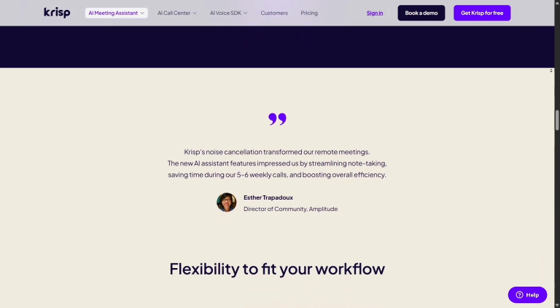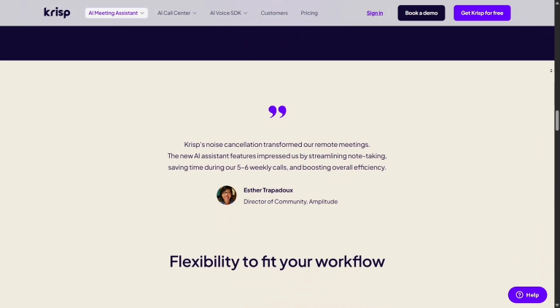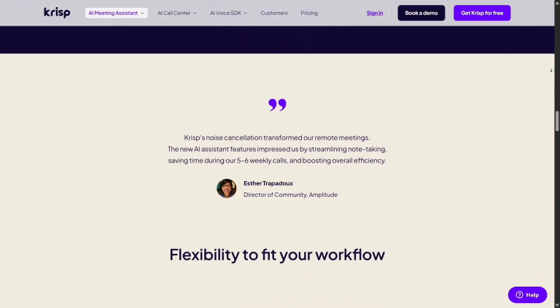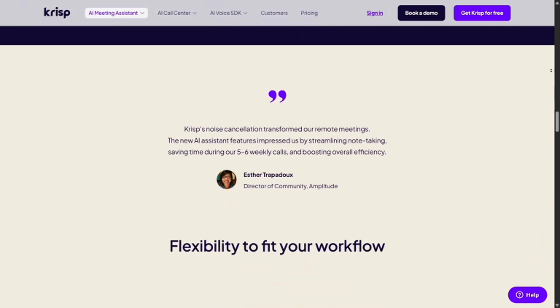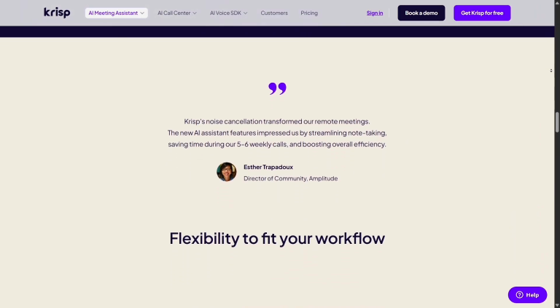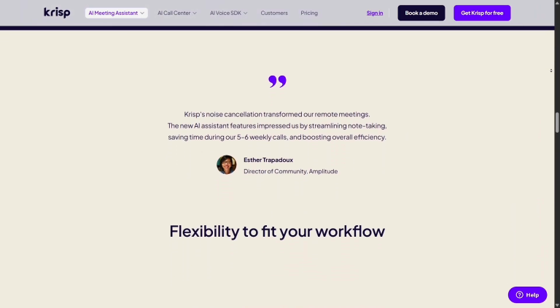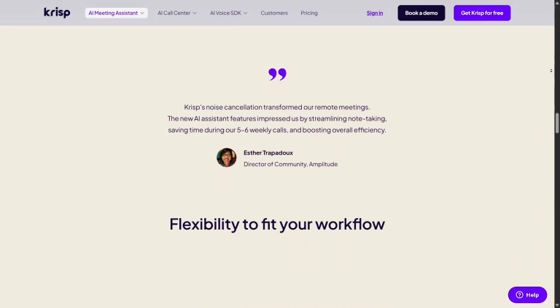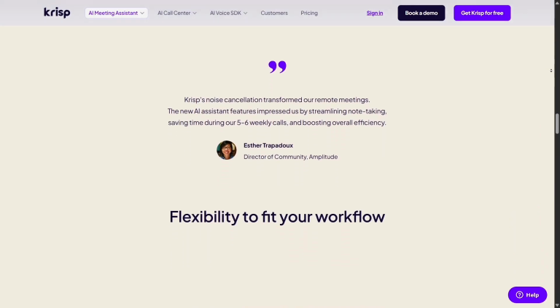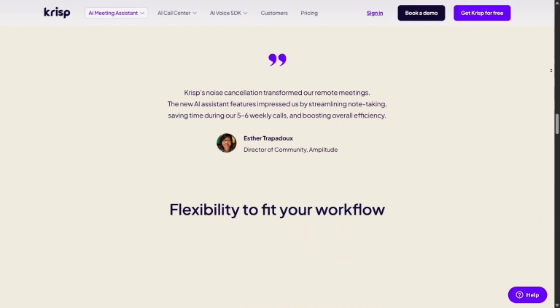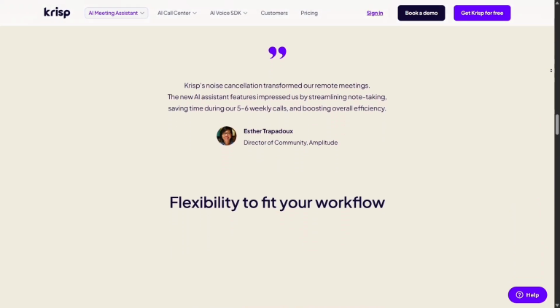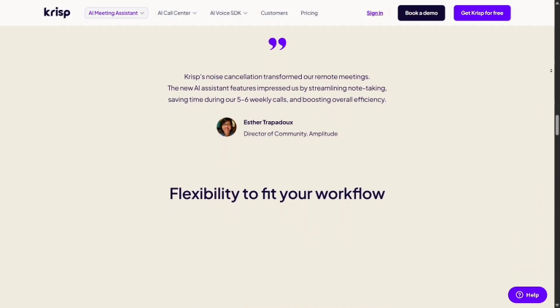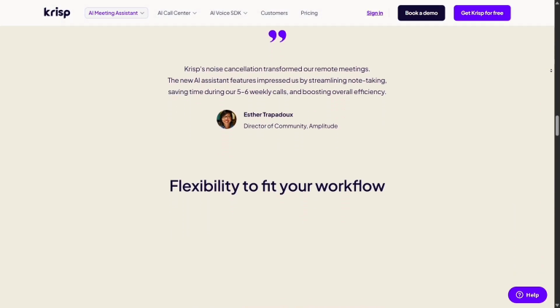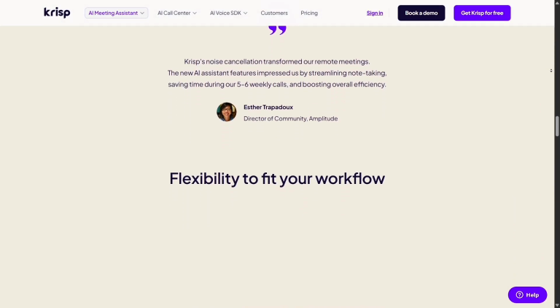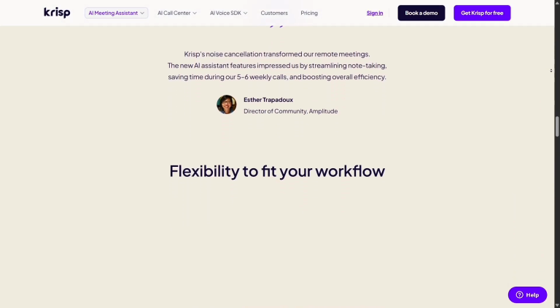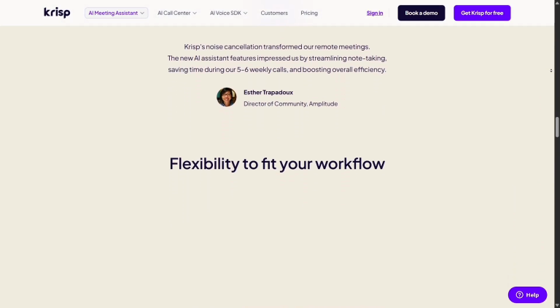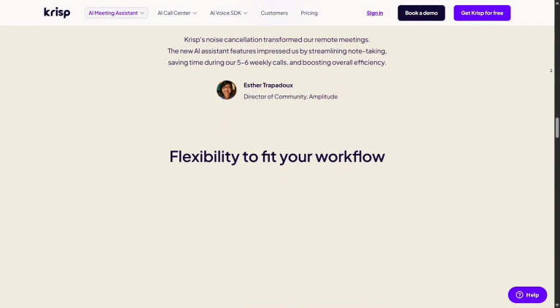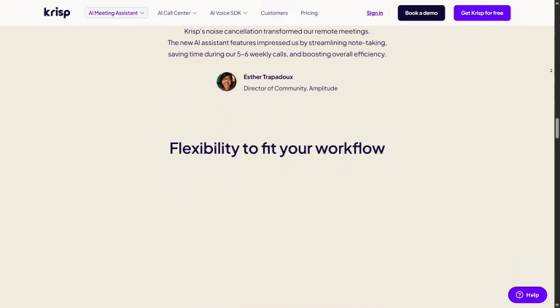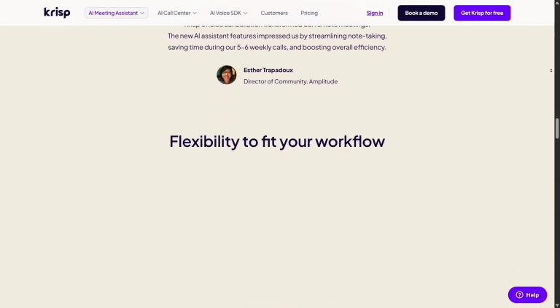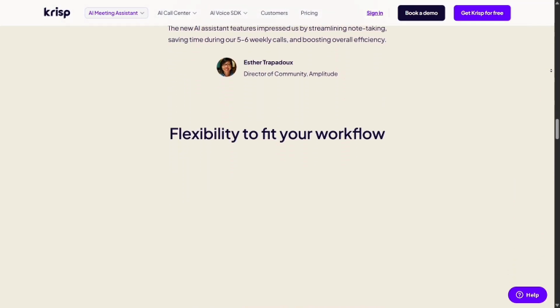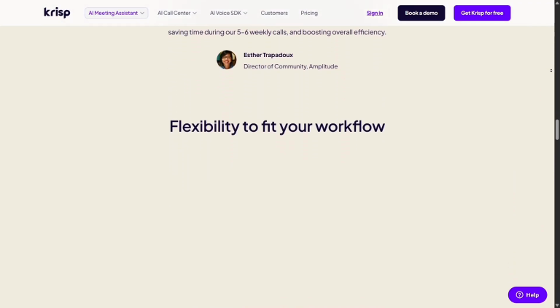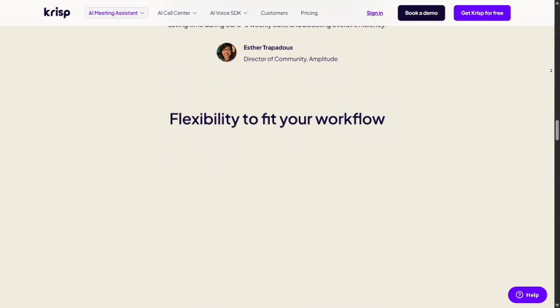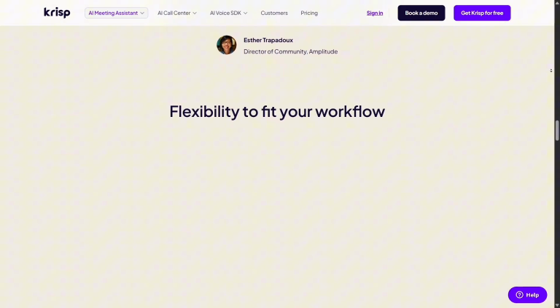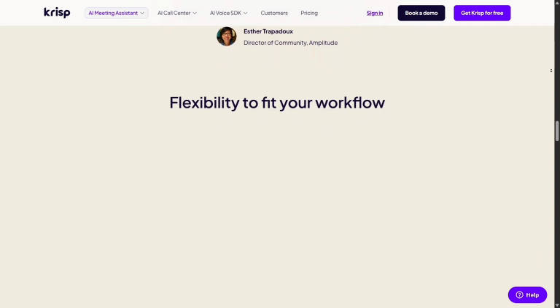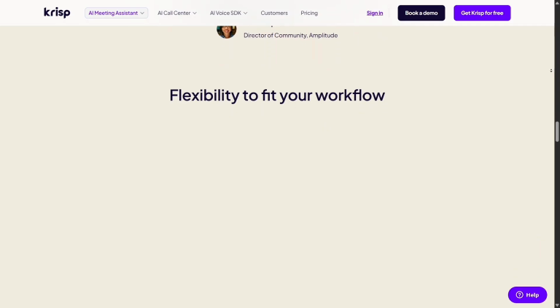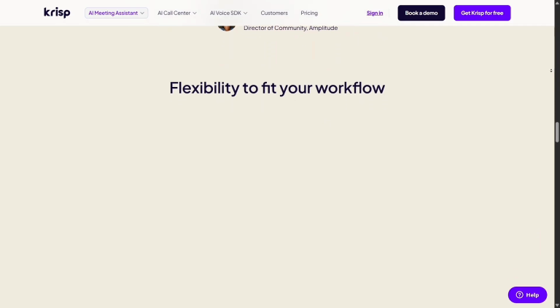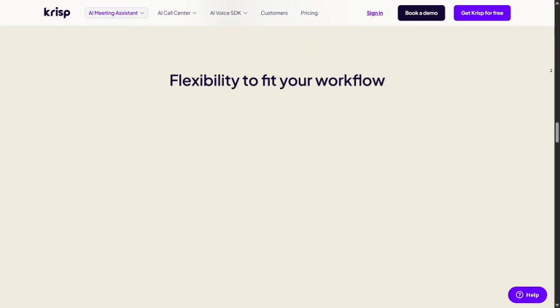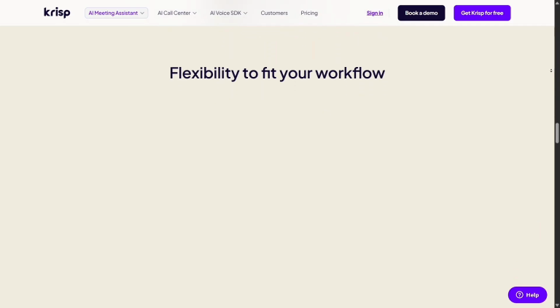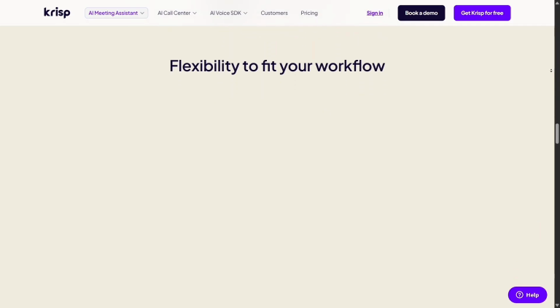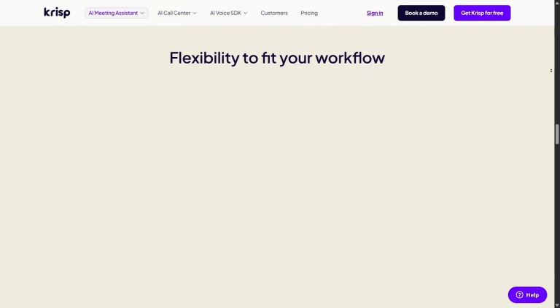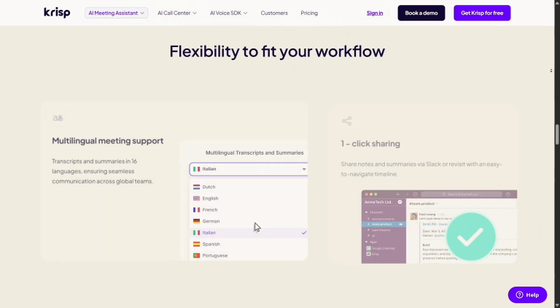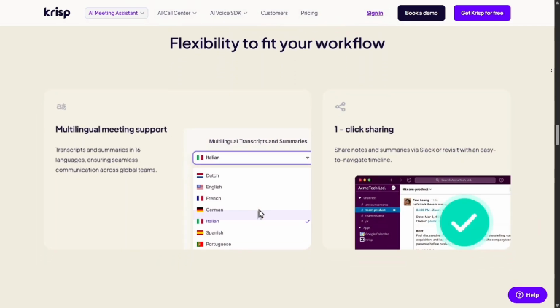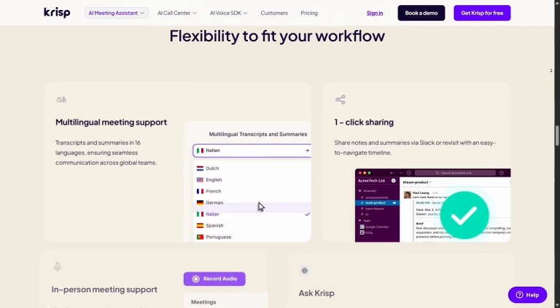You can be on Zoom, Google Meet, Teams, Discord, or even recording a podcast. CRISP fits in perfectly with all of them.